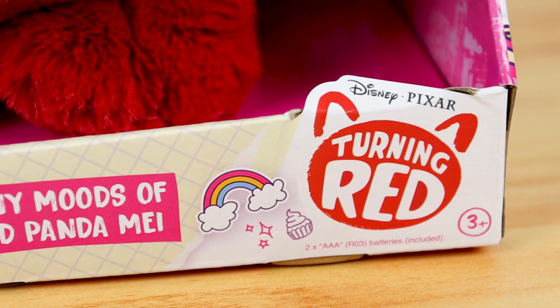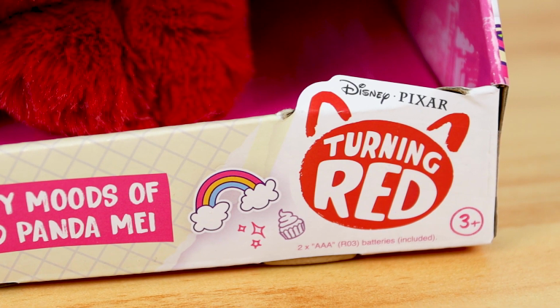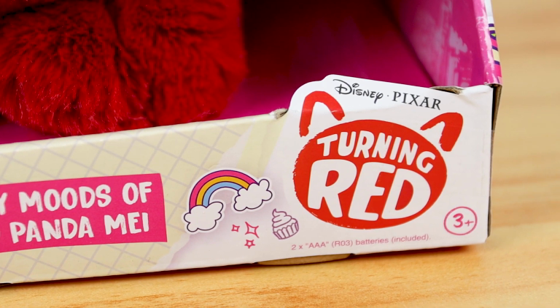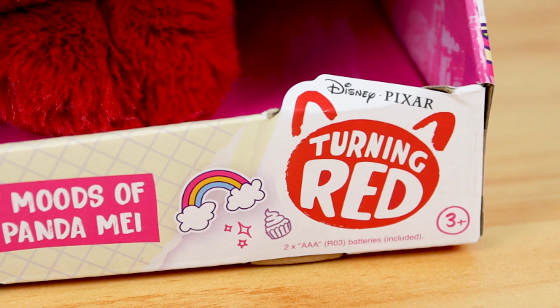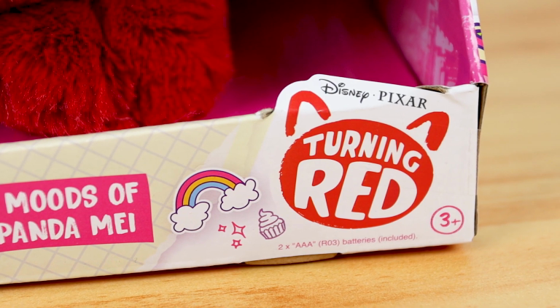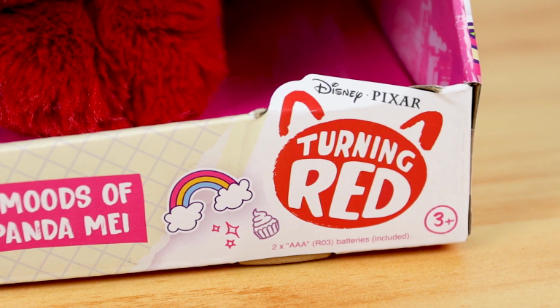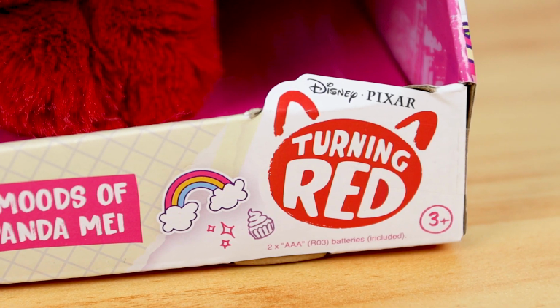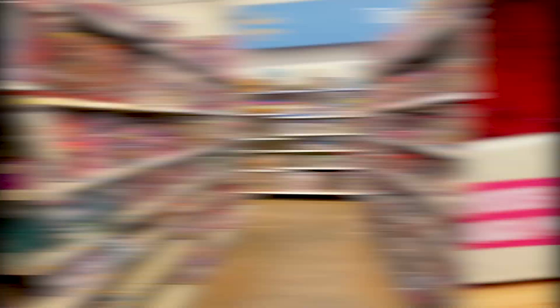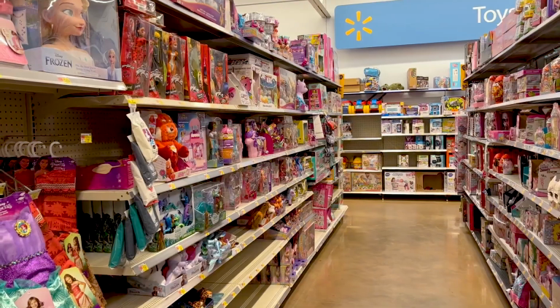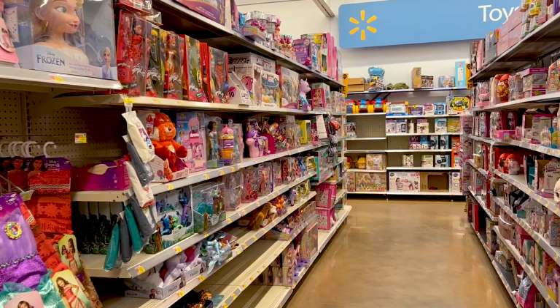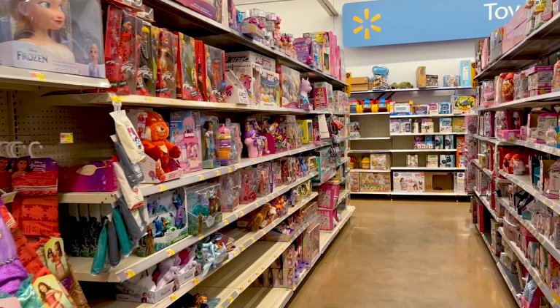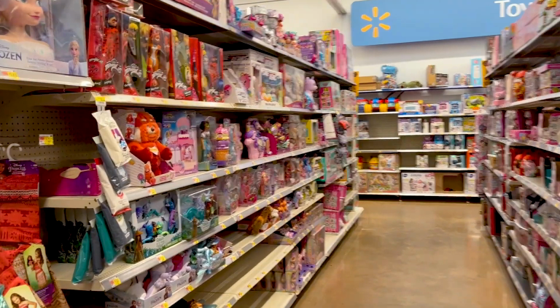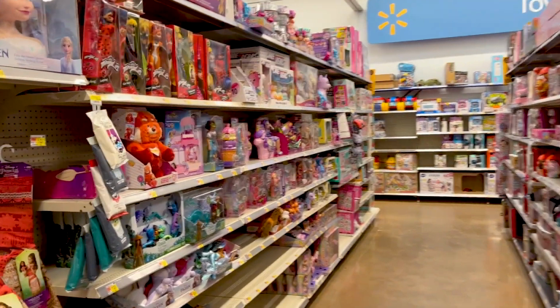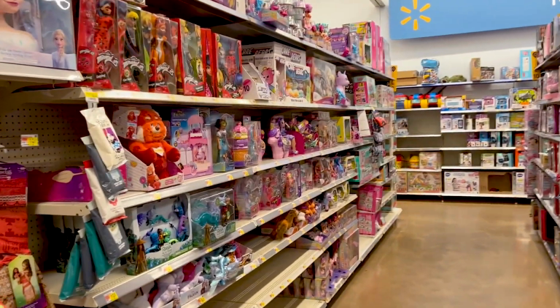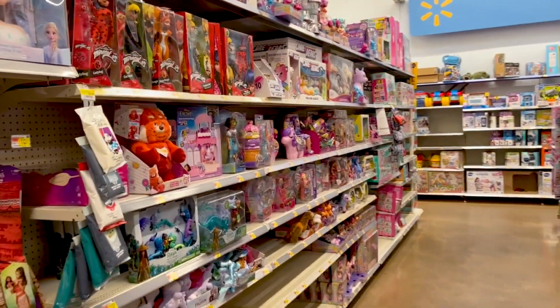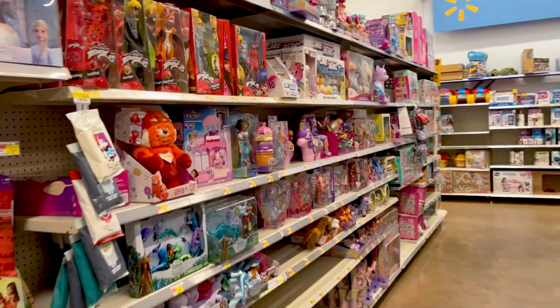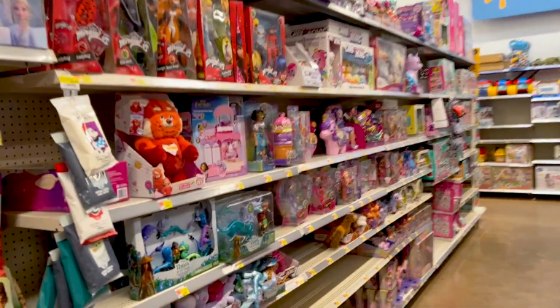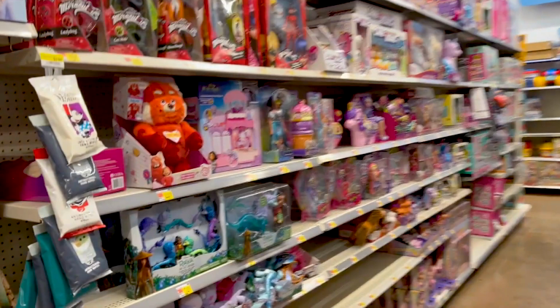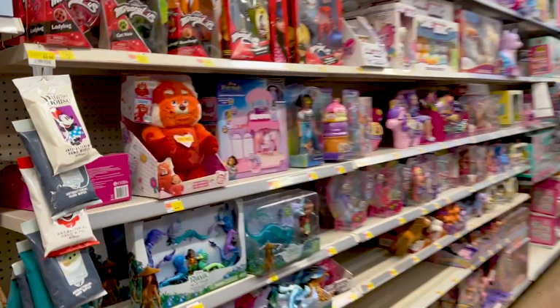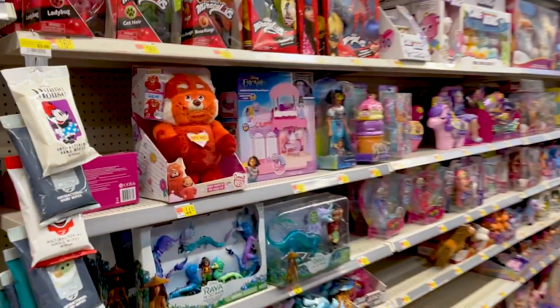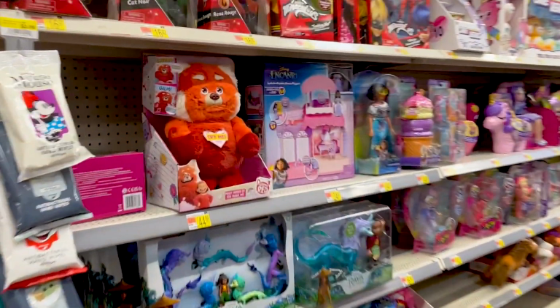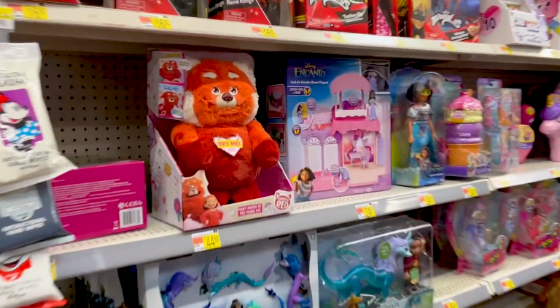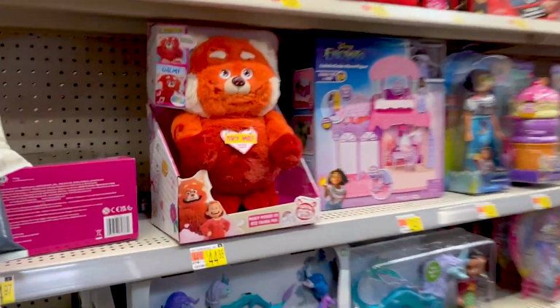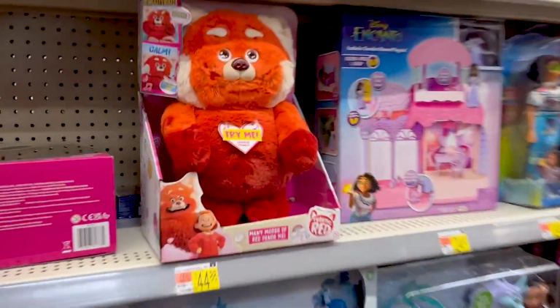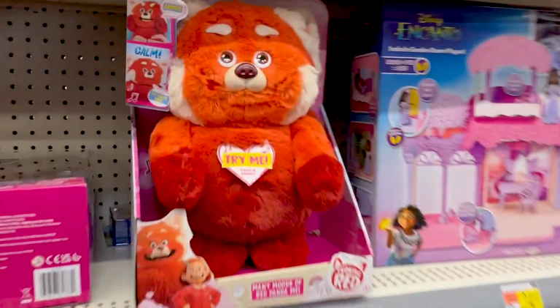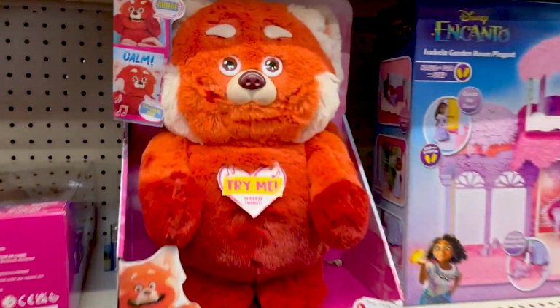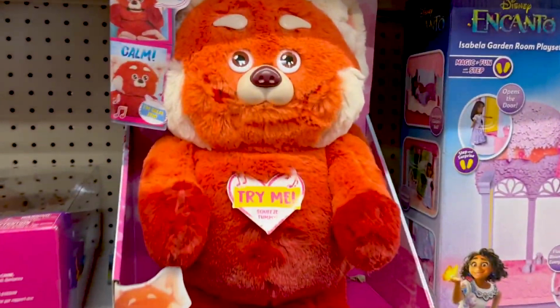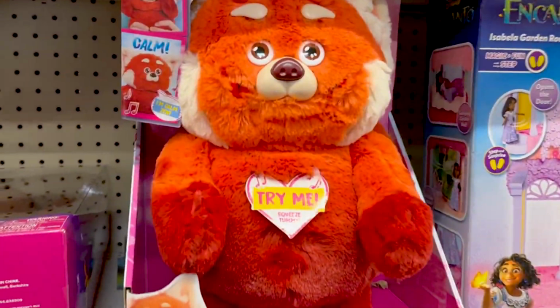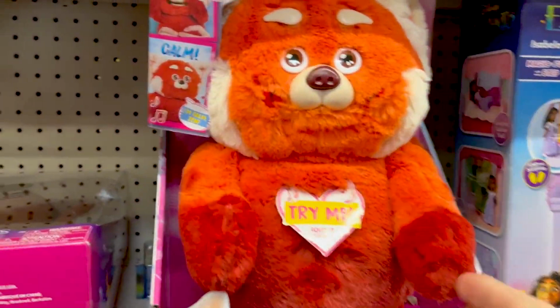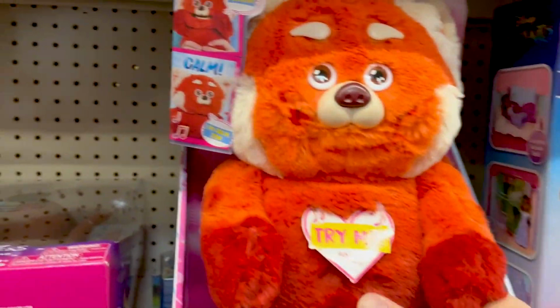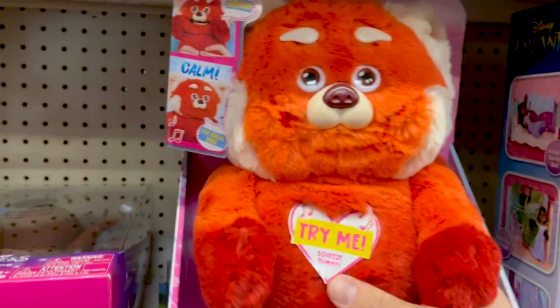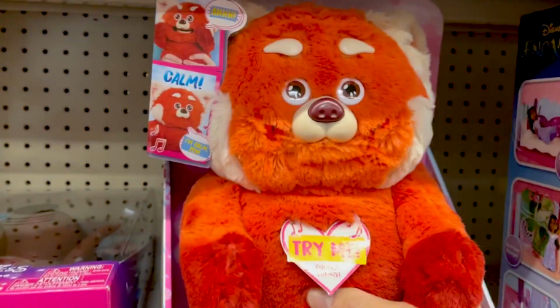I picked this up from Walmart not too long ago, but it's also available at Target as well, and retail price is $24.99.